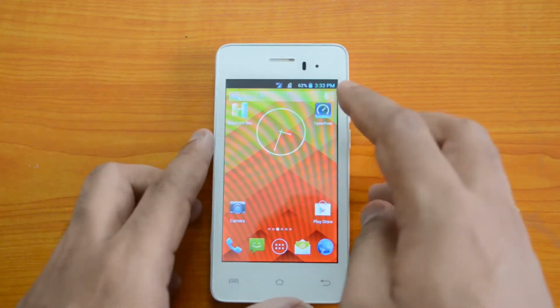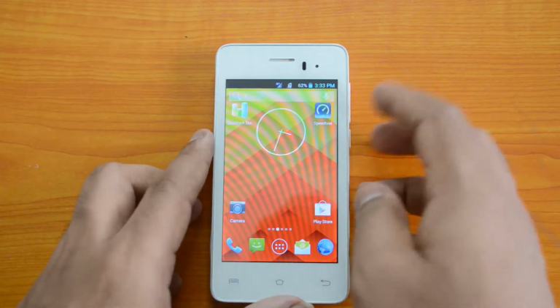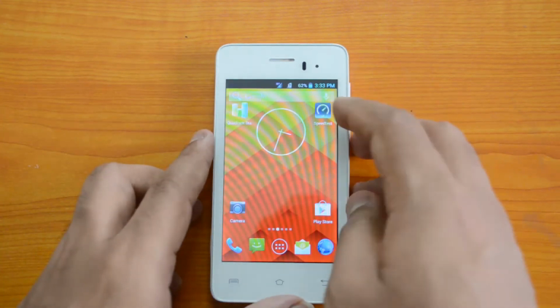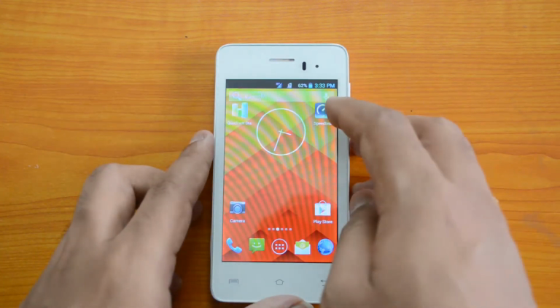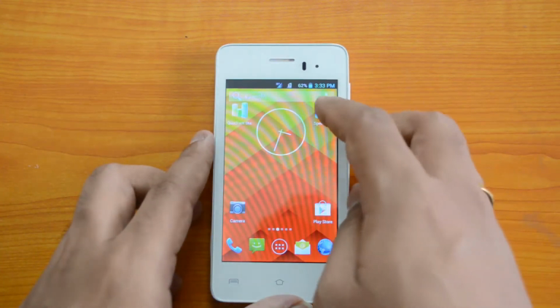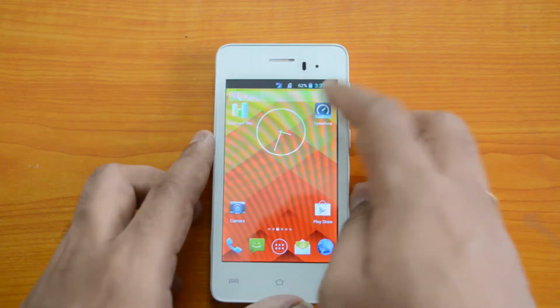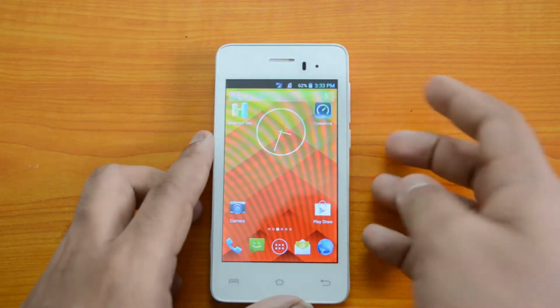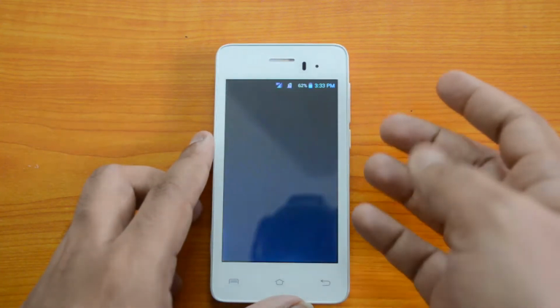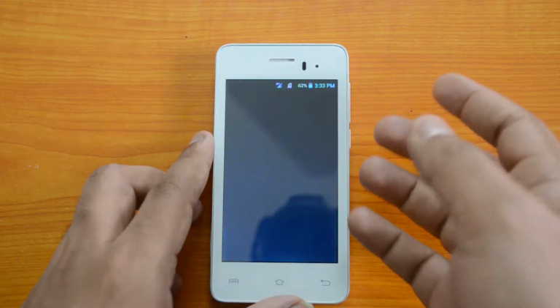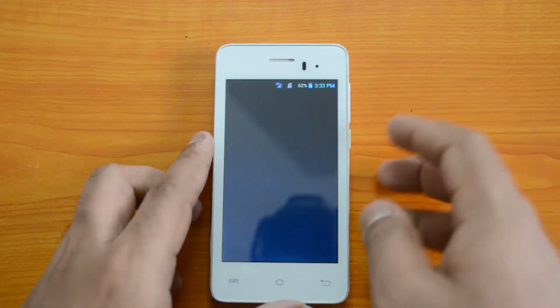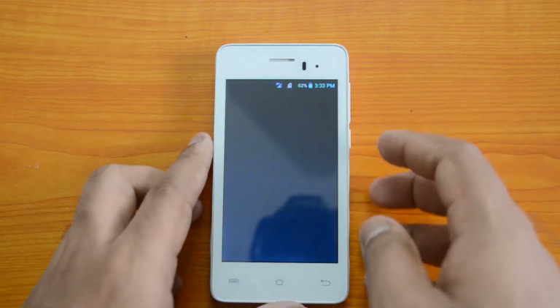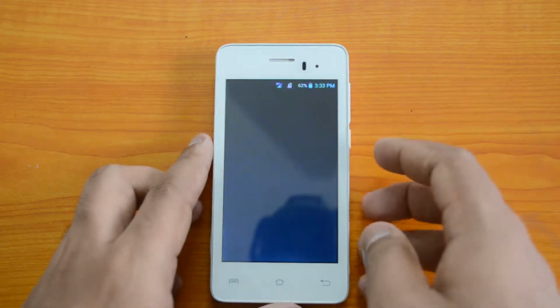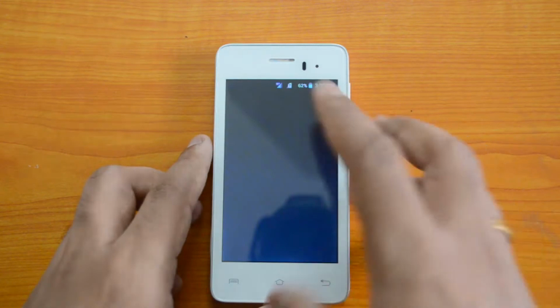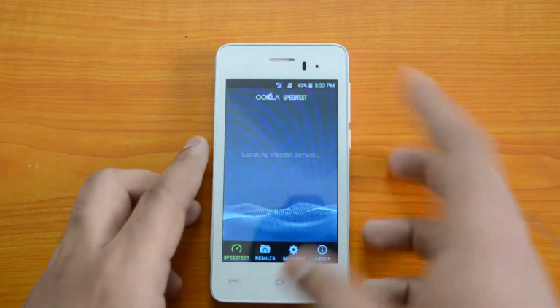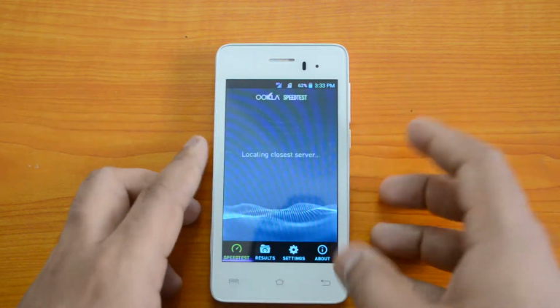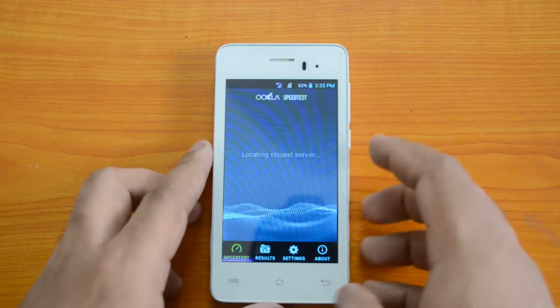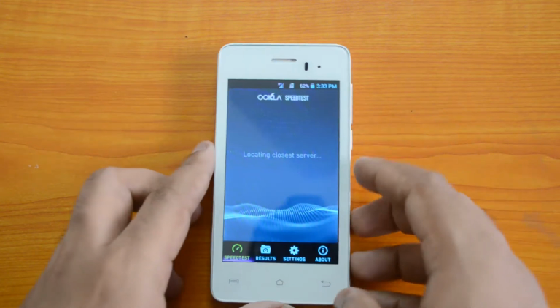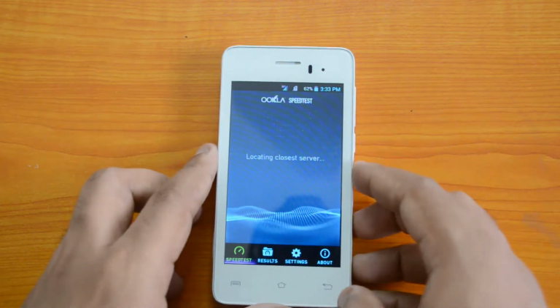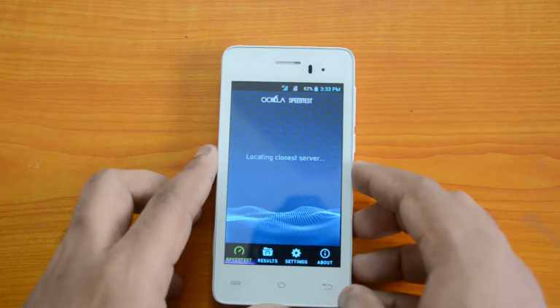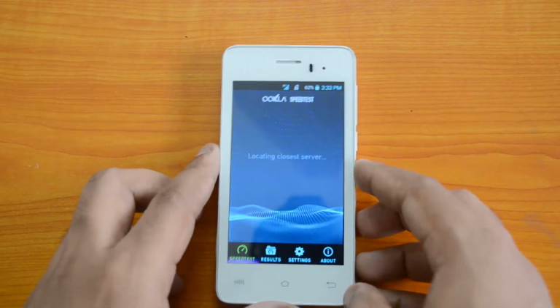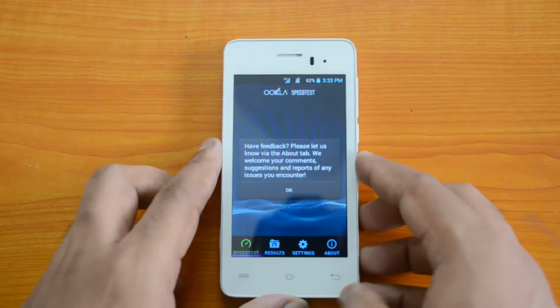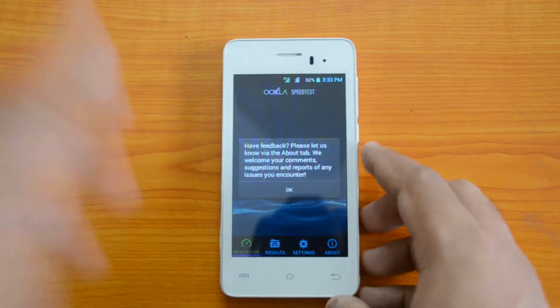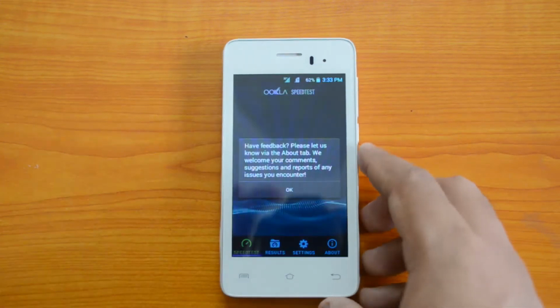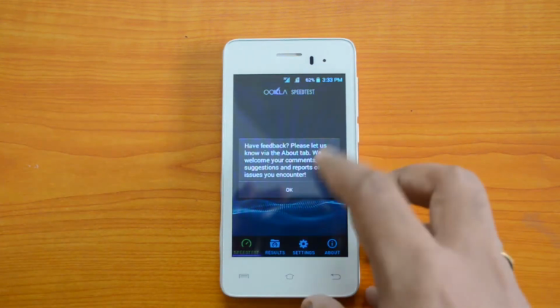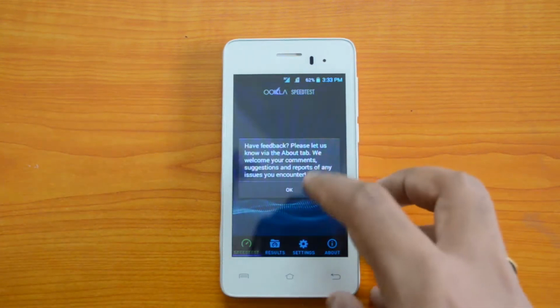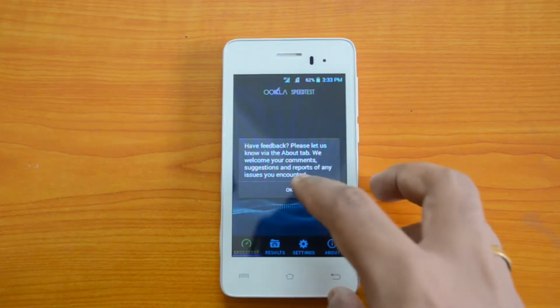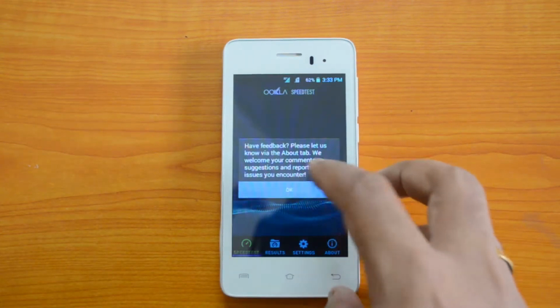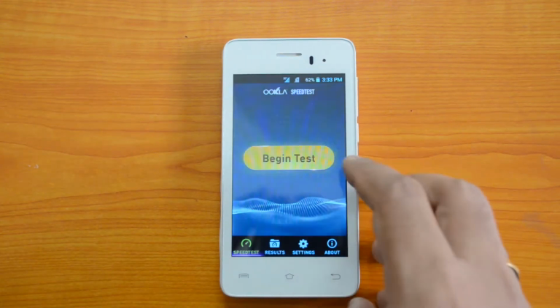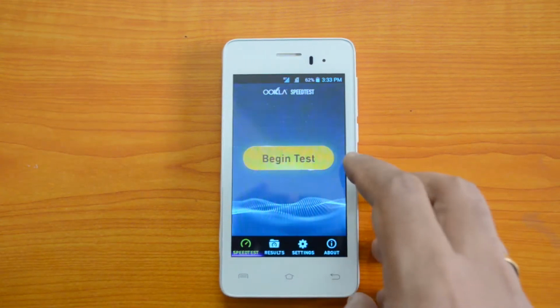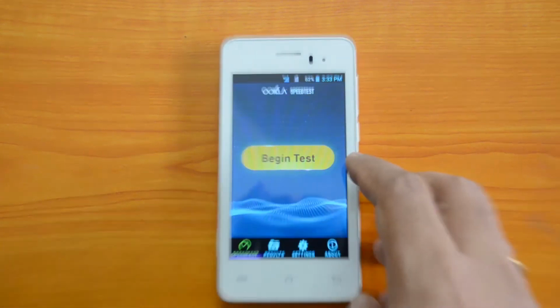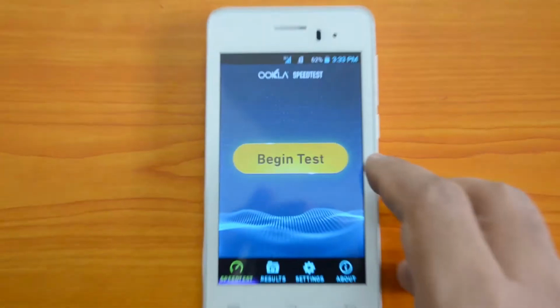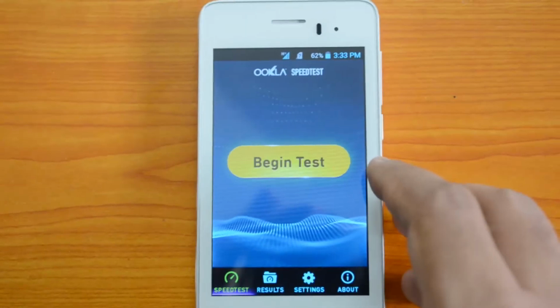Right now we have enabled 3G on the first SIM card, so let's go ahead and test the 3G speeds.